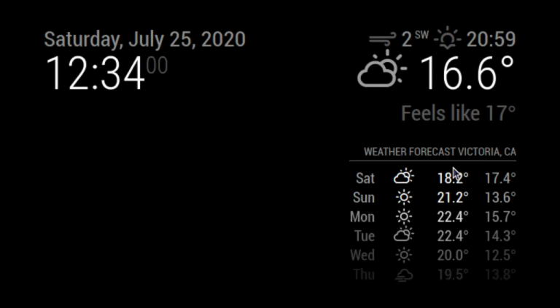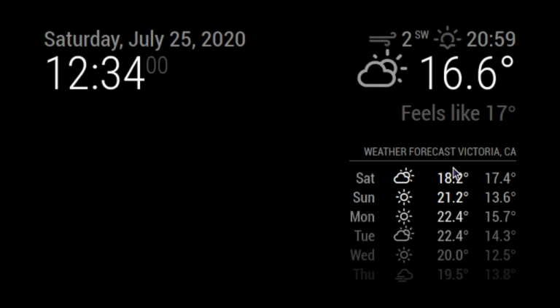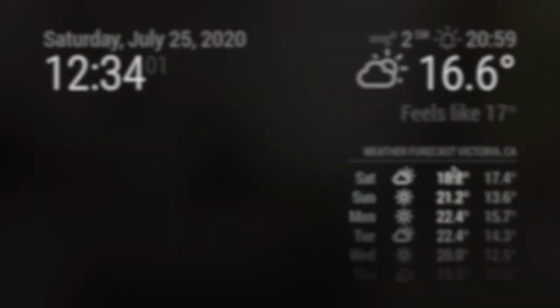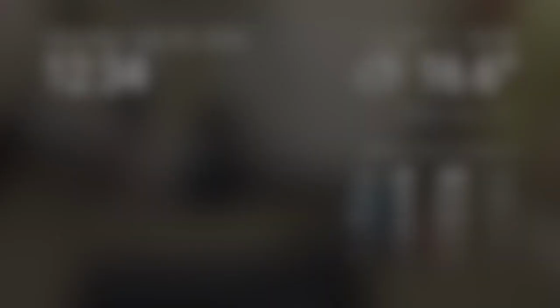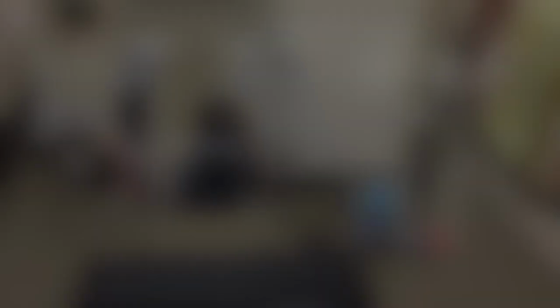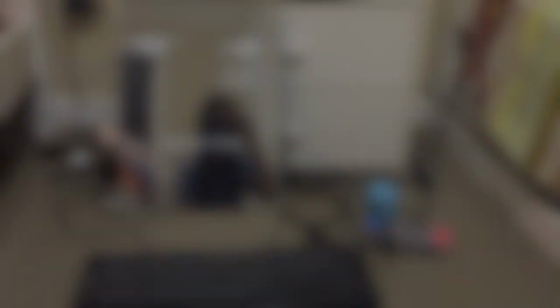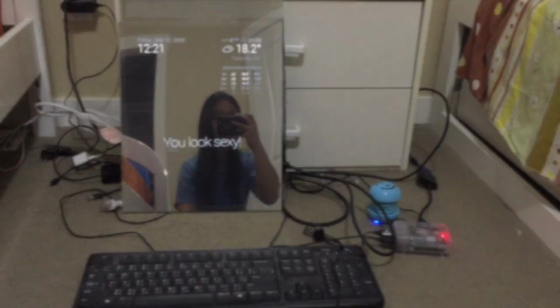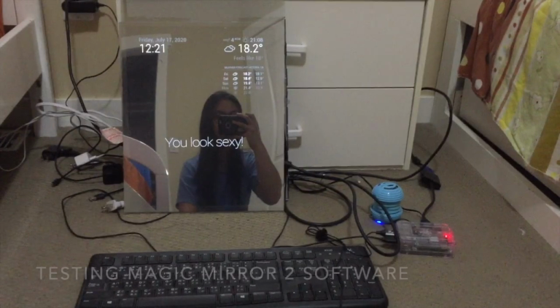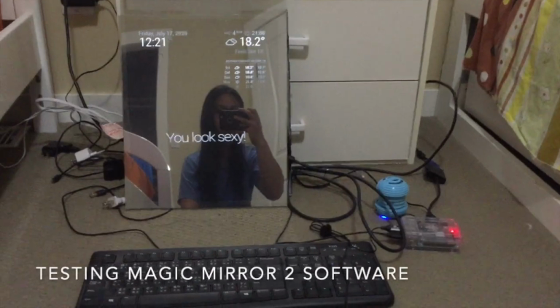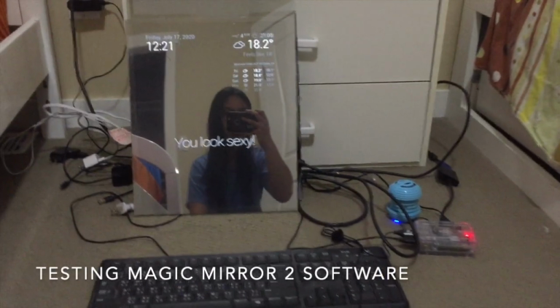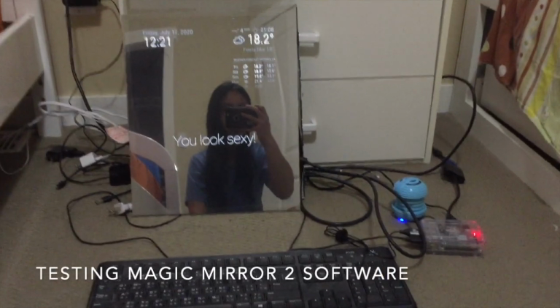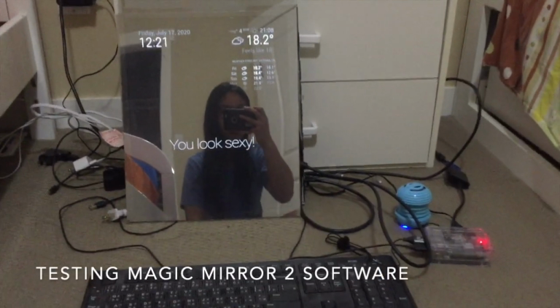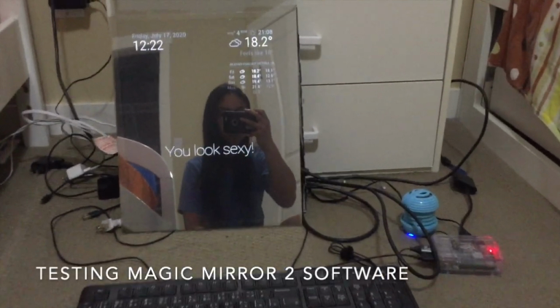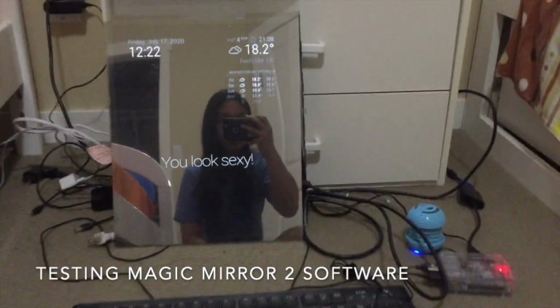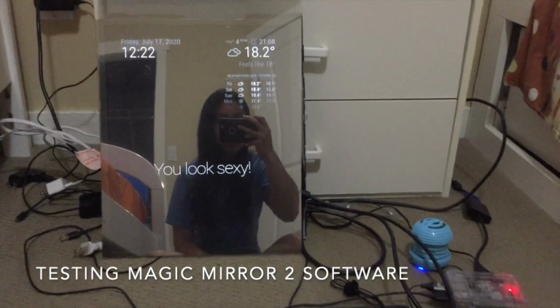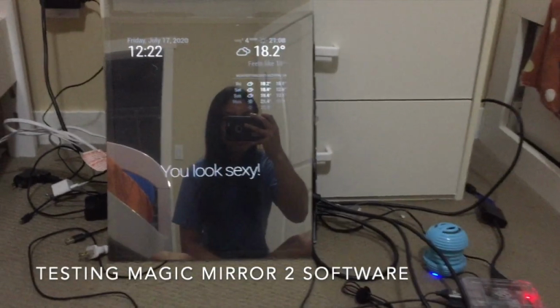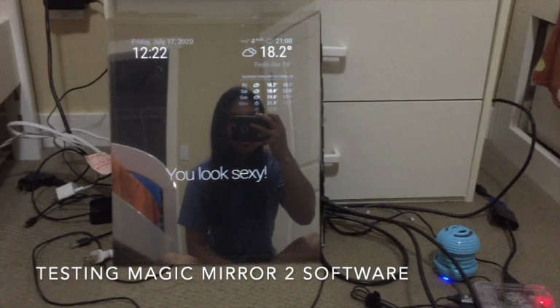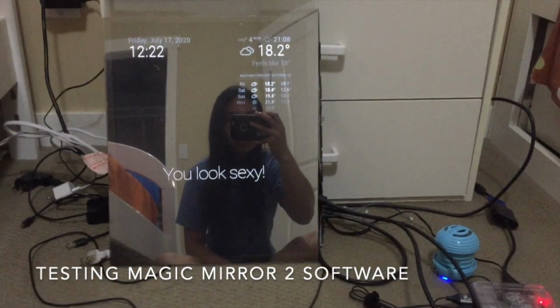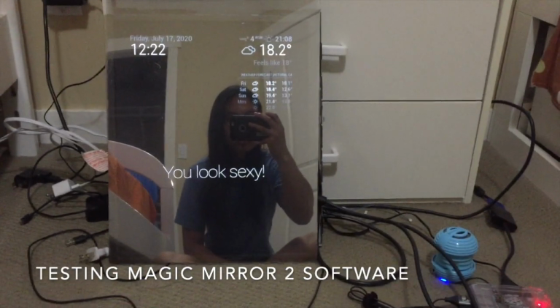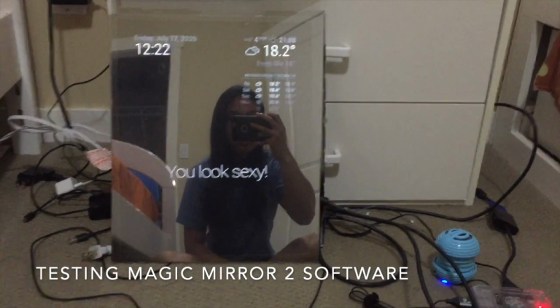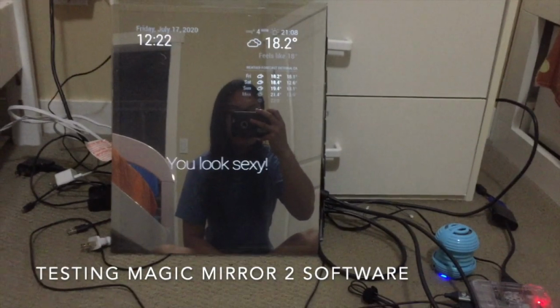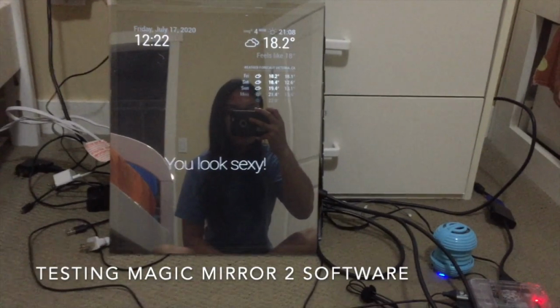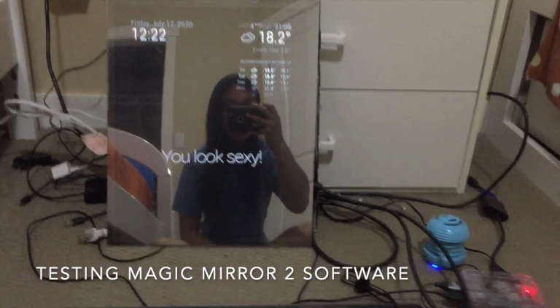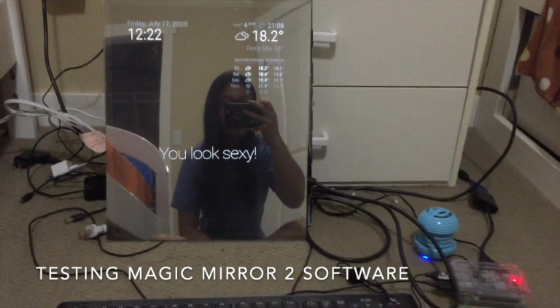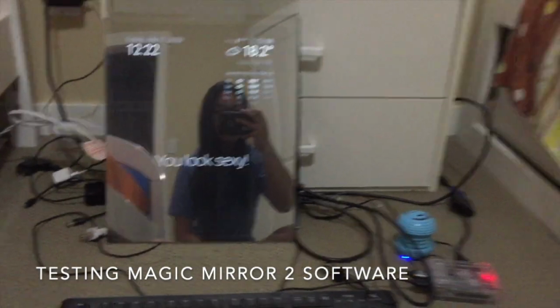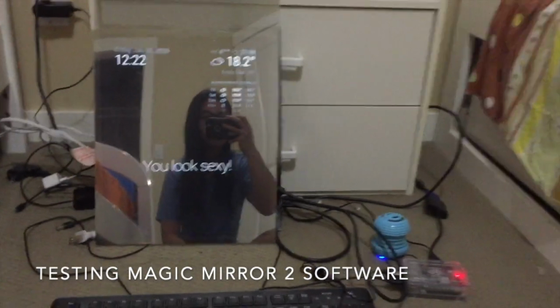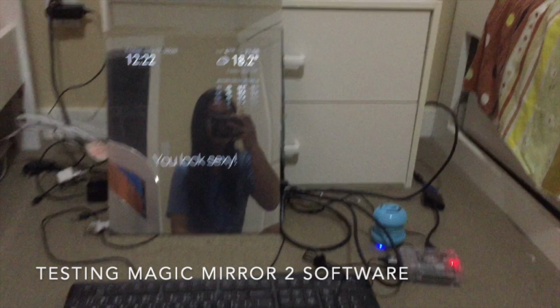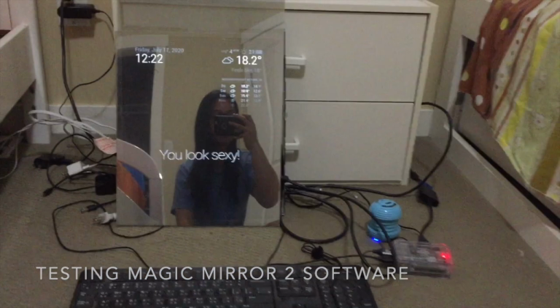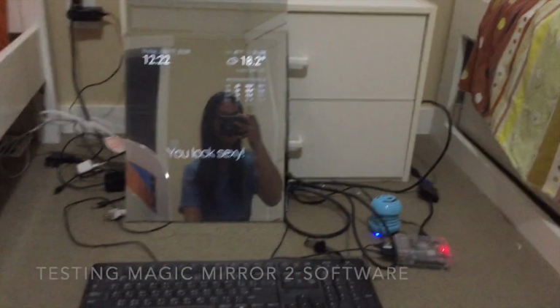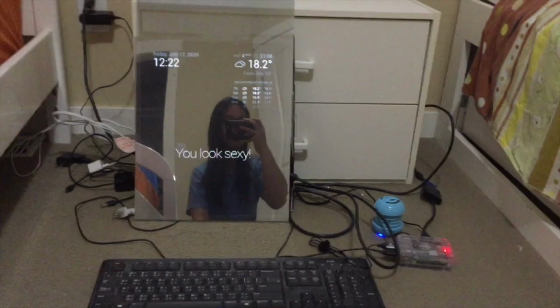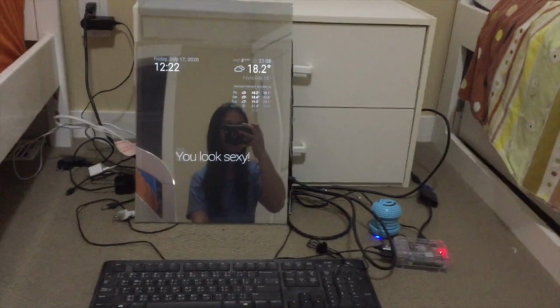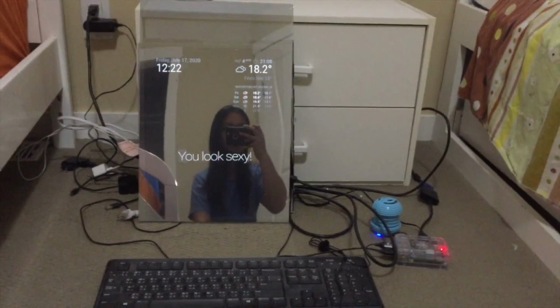I then connected the Raspberry Pi to a cheap second-hand monitor as well as the speaker and the microphone to test it.